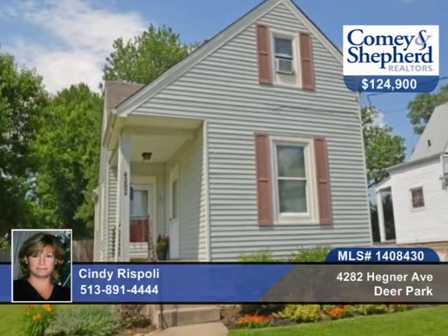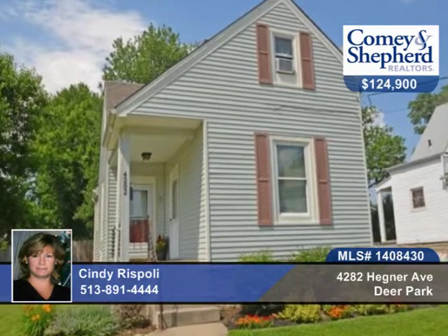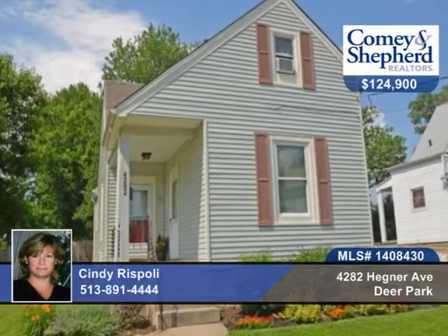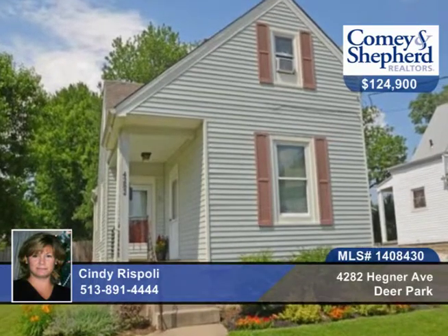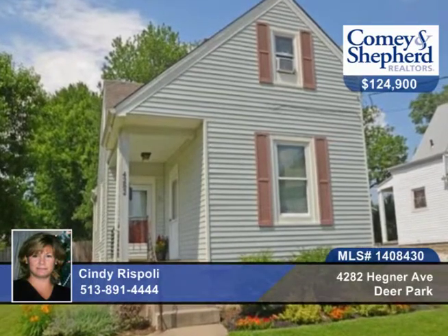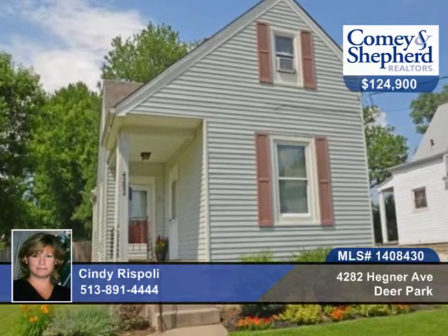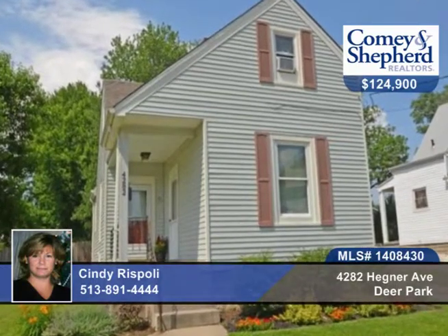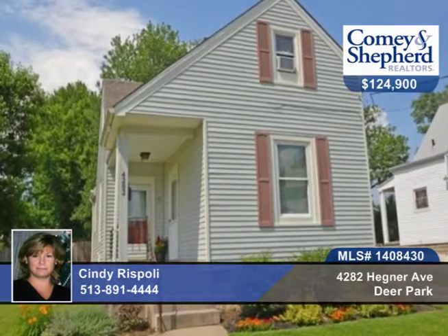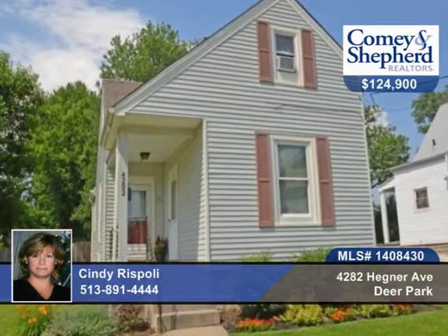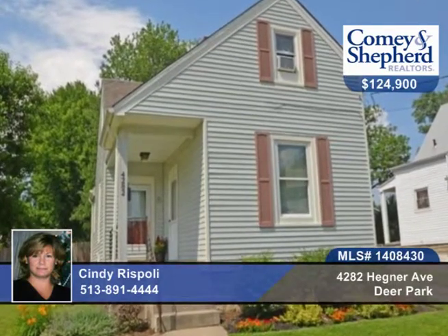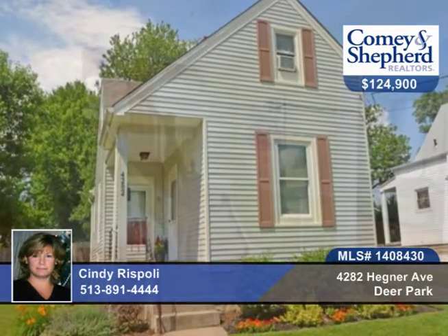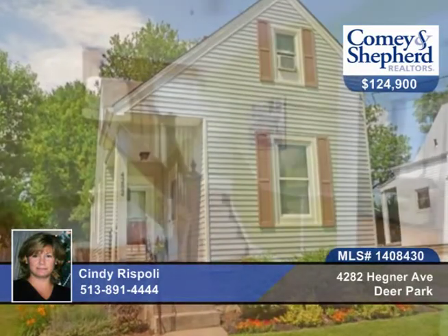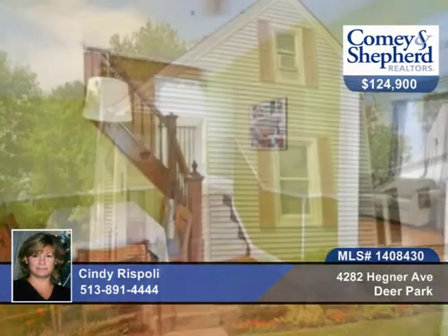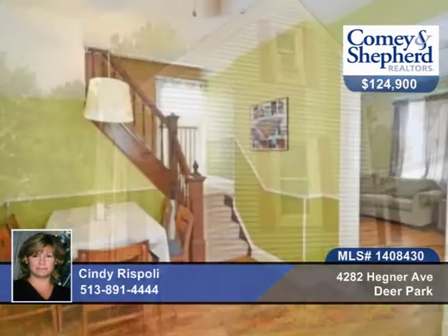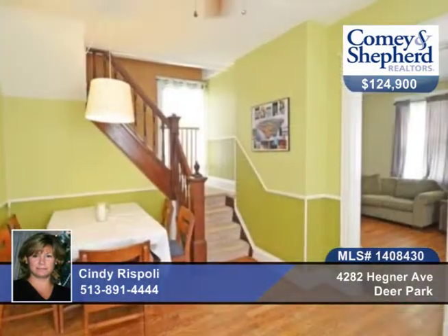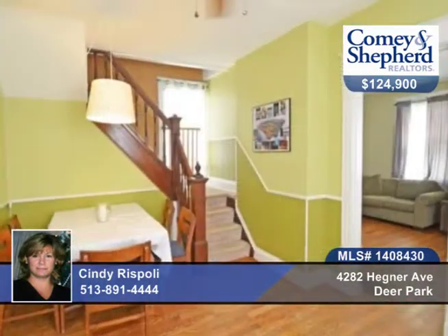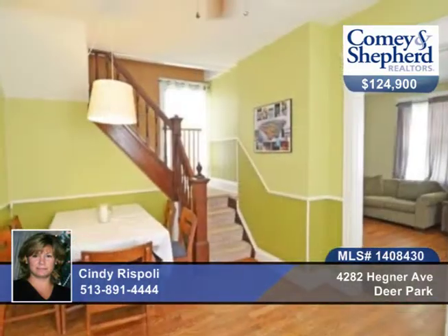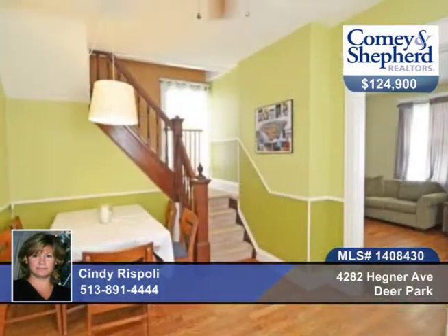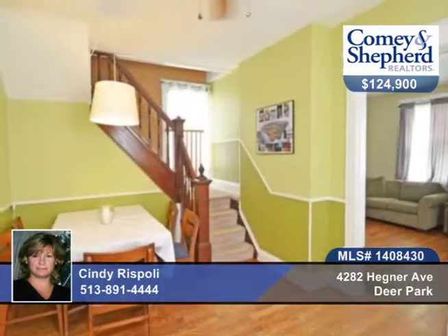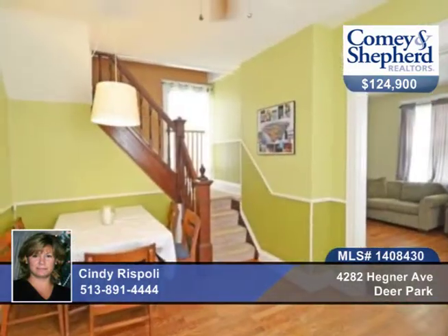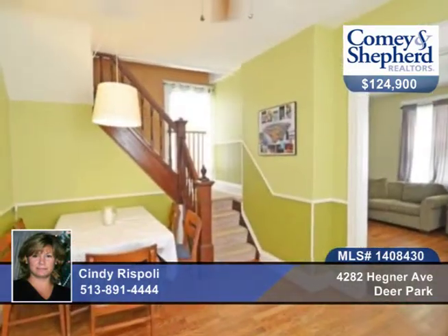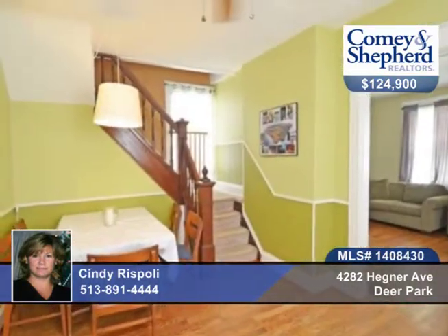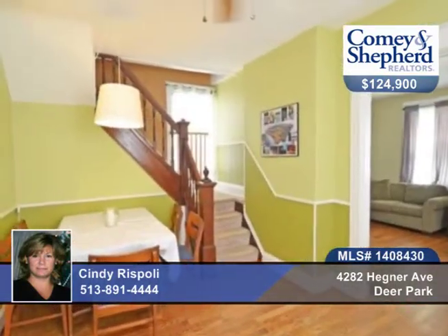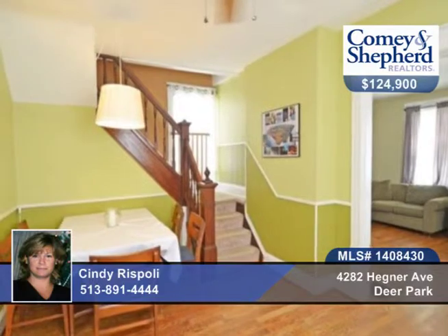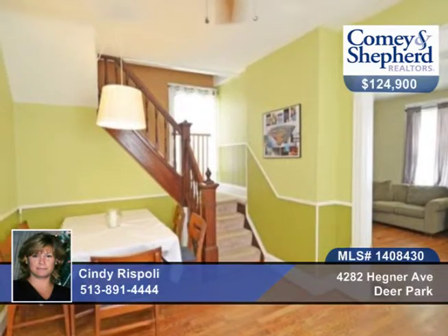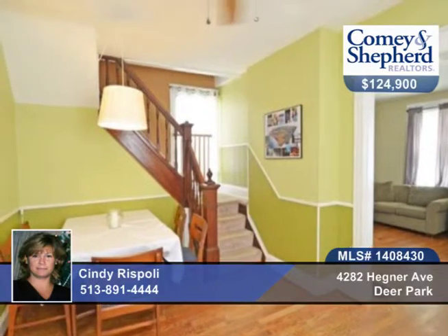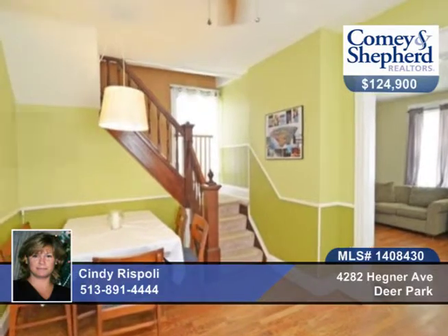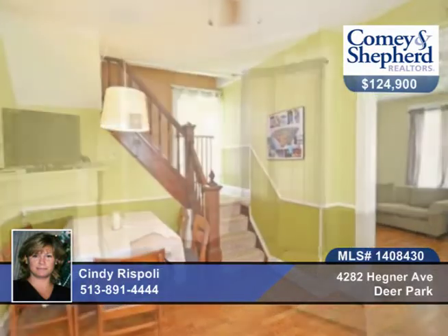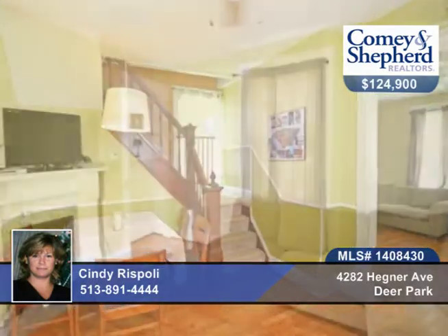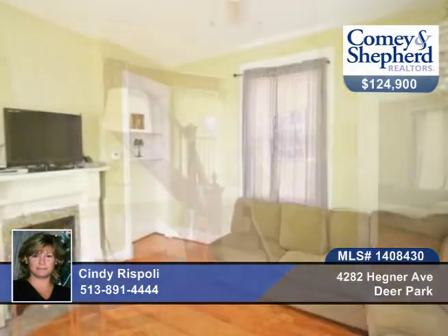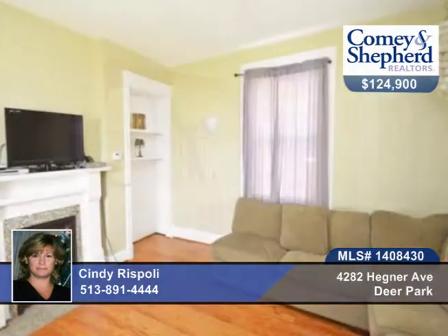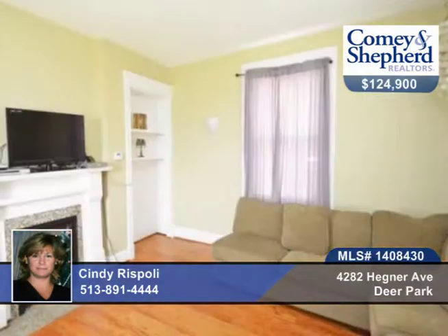This historical three-bedroom, one-bath home has so much charm. It offers nine-foot ceilings and hardwood floors.